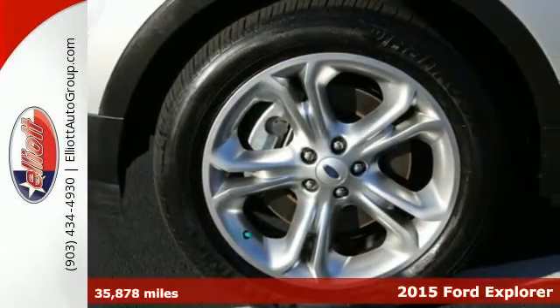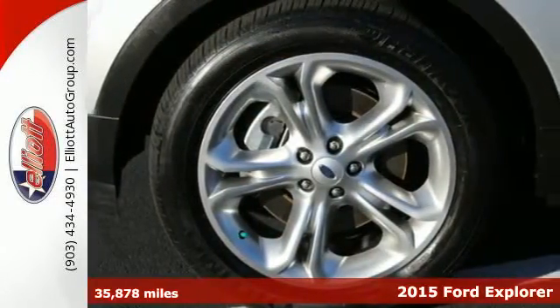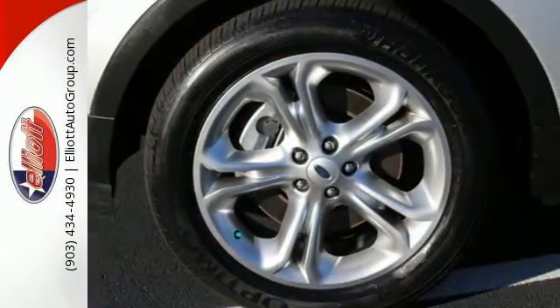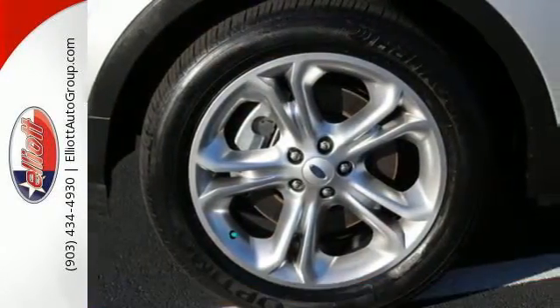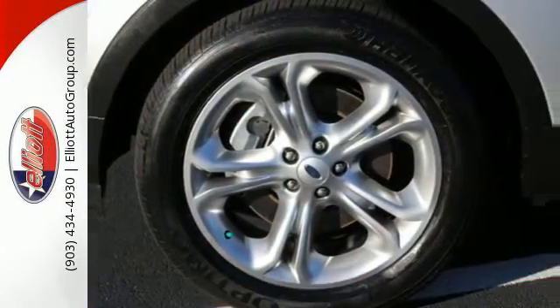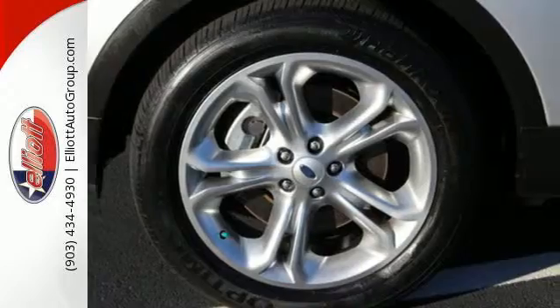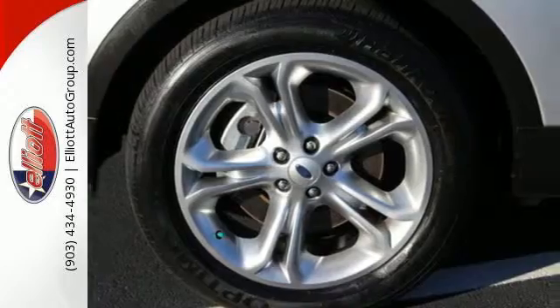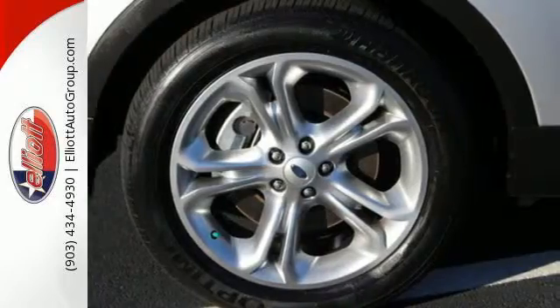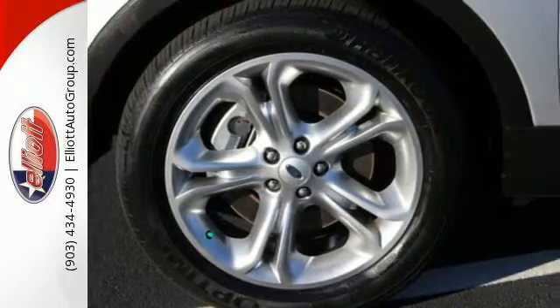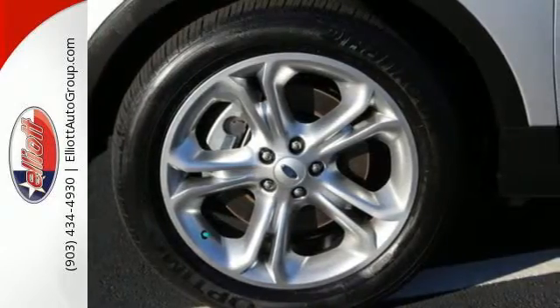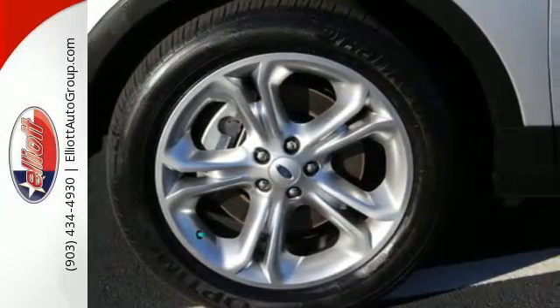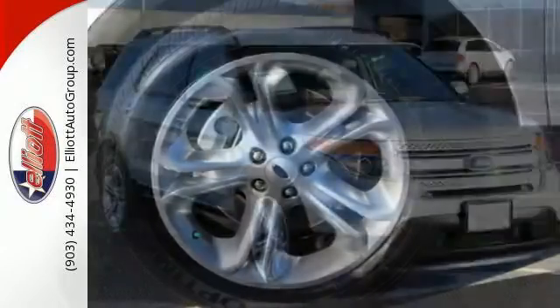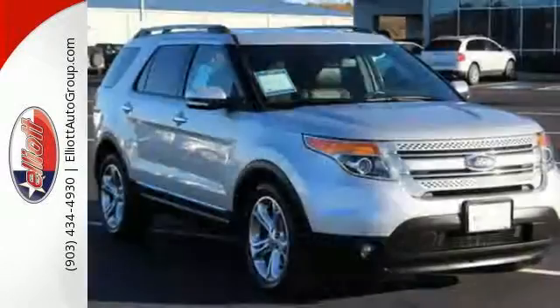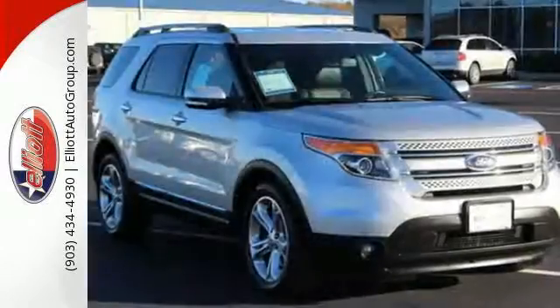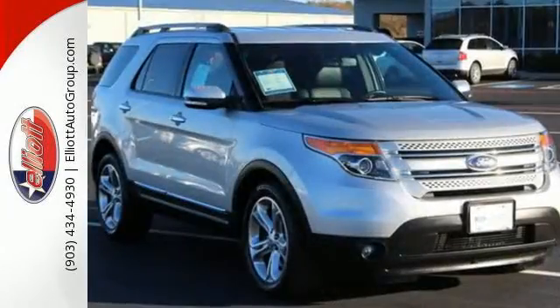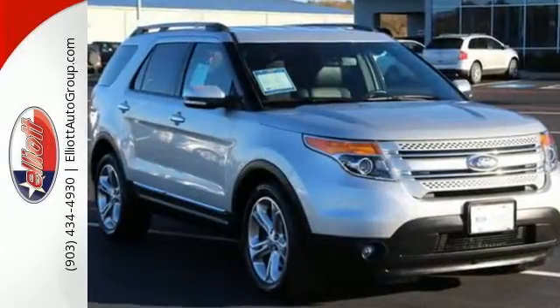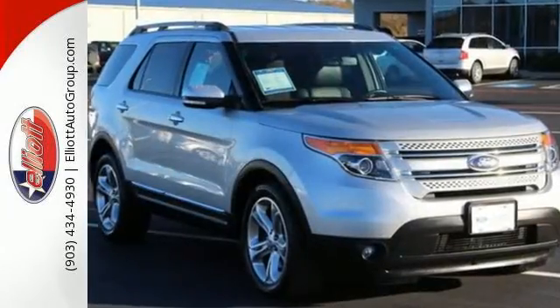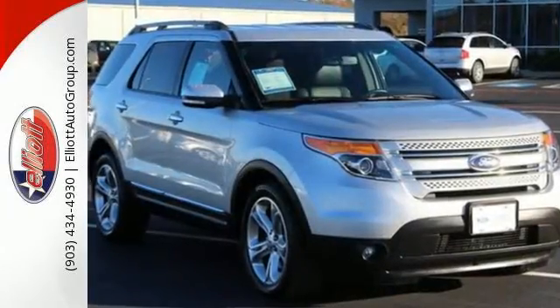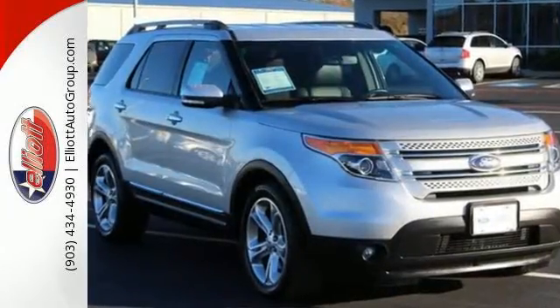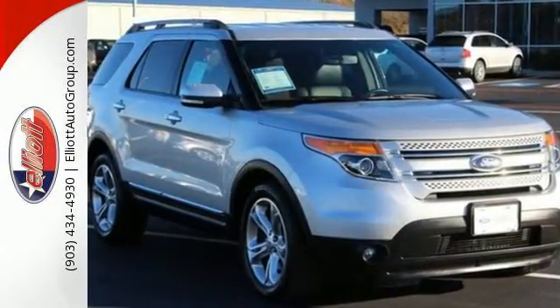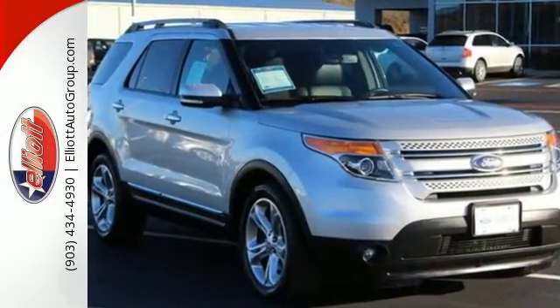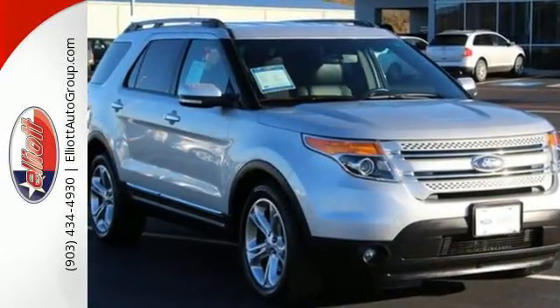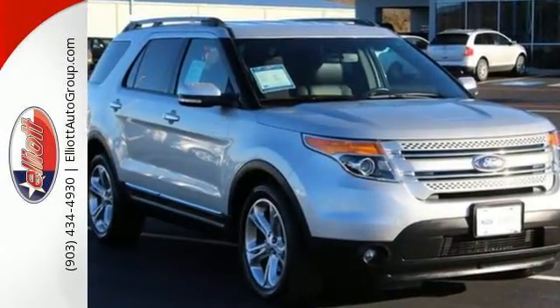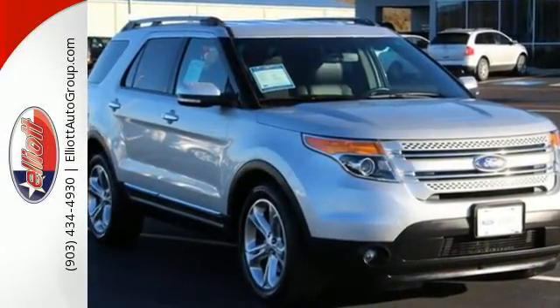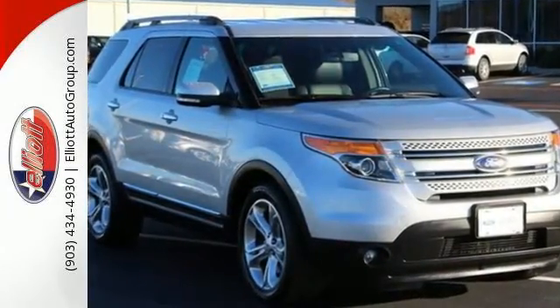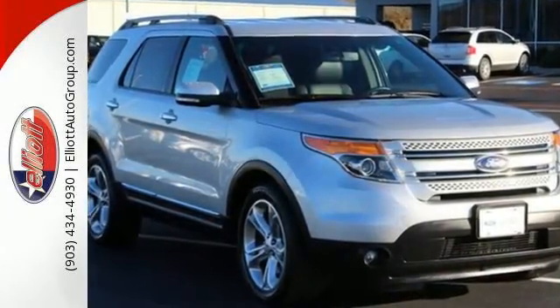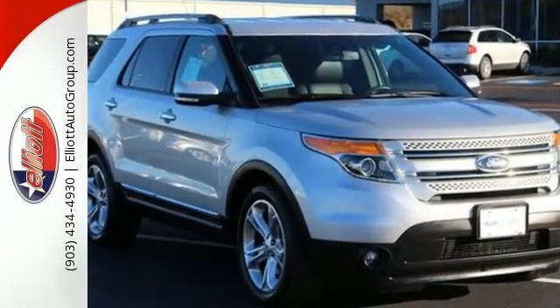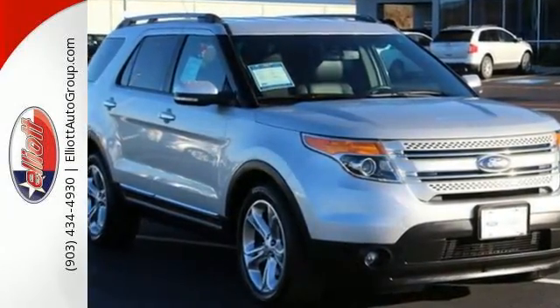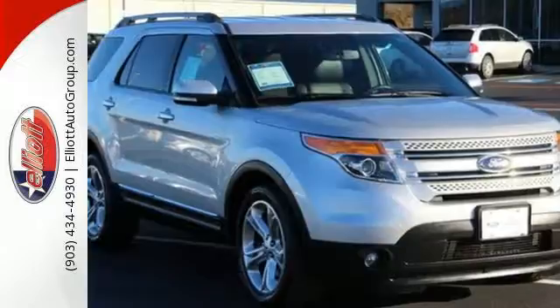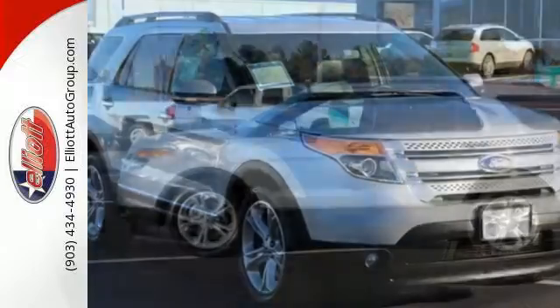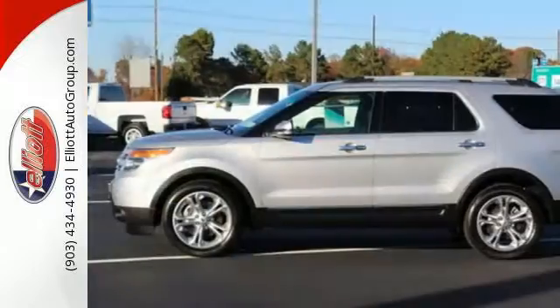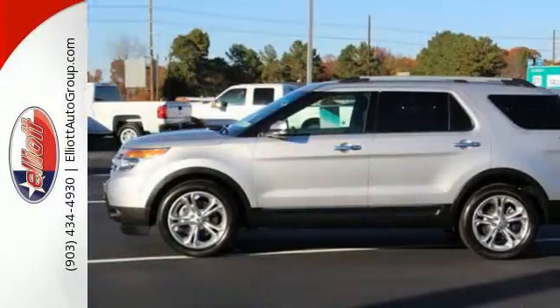You'll stay ahead of the curve with advanced track with roll stability and curve control, as well as trailer sway control to help with those extra loads.